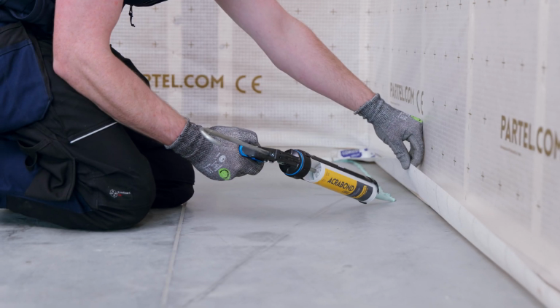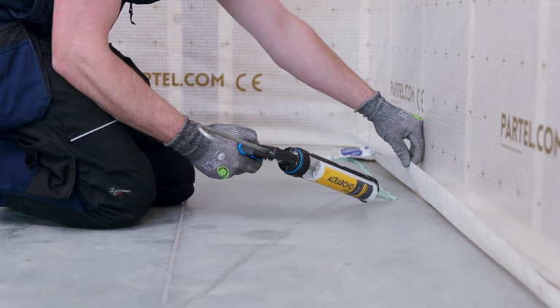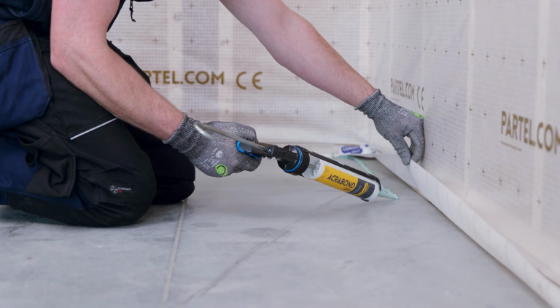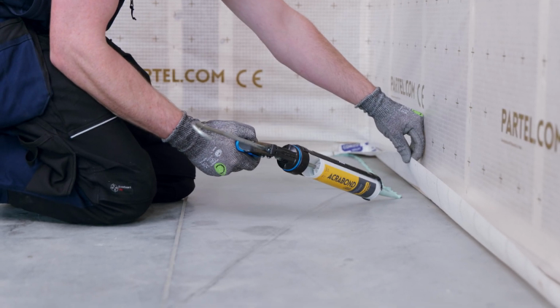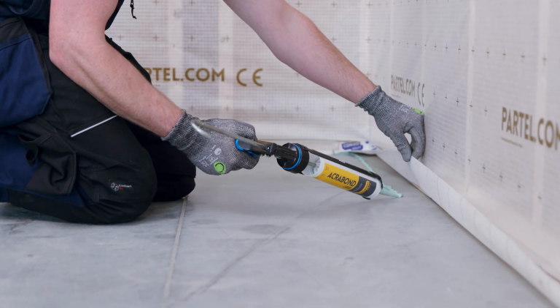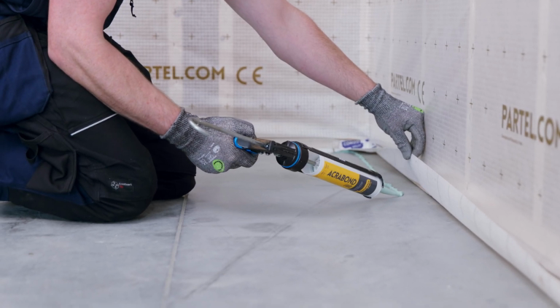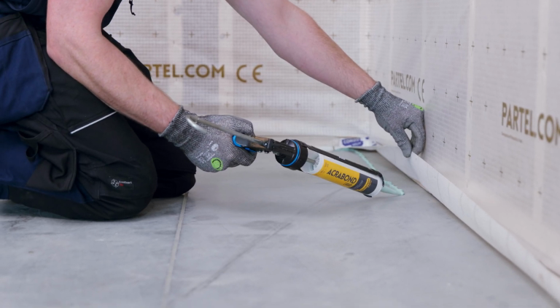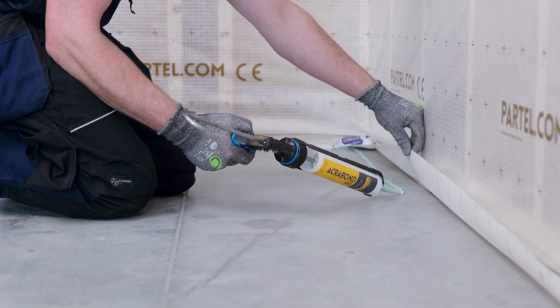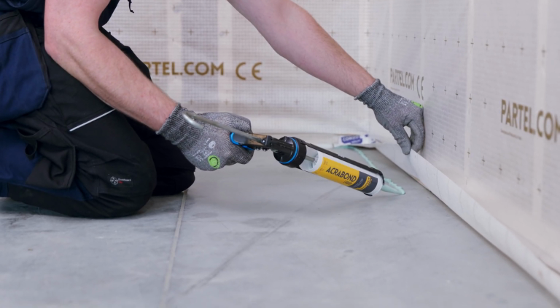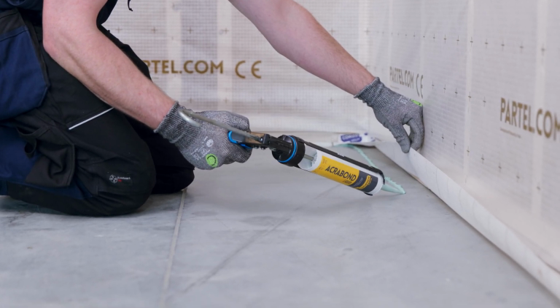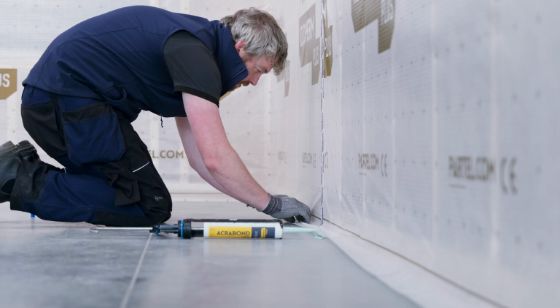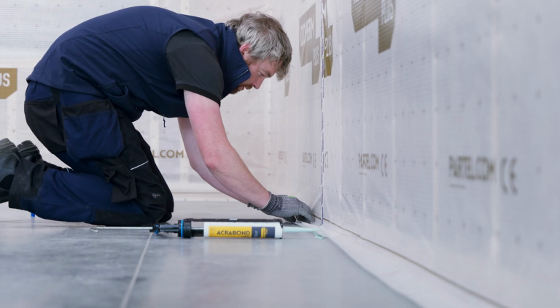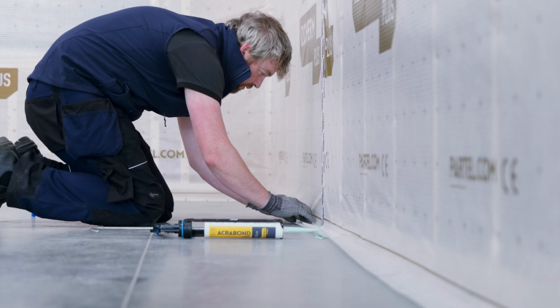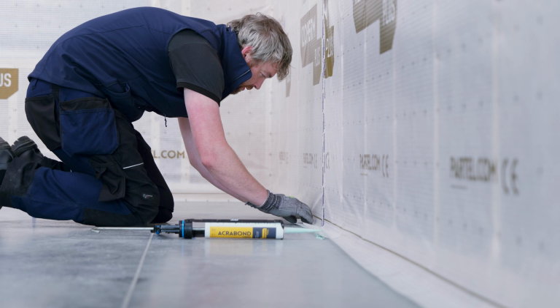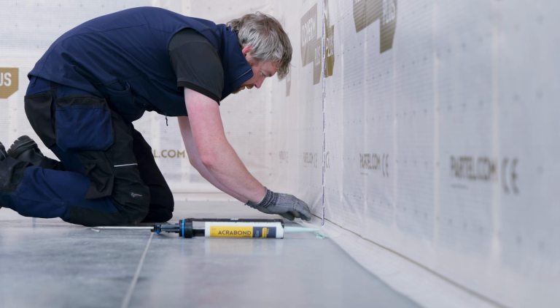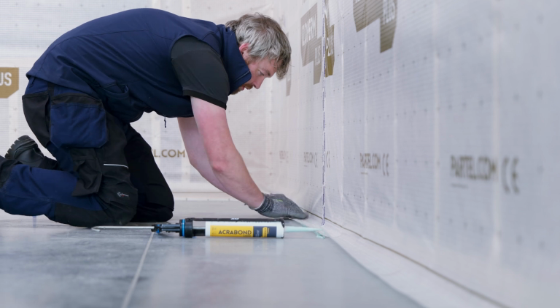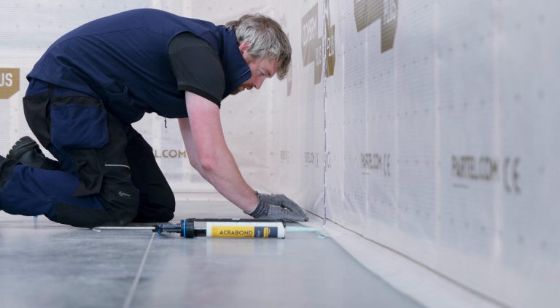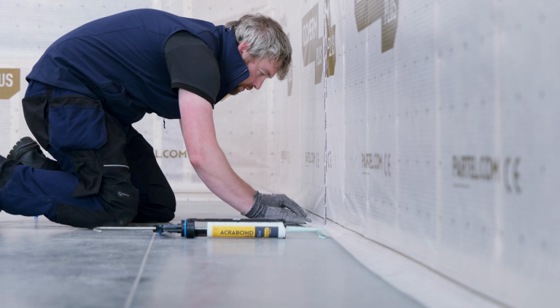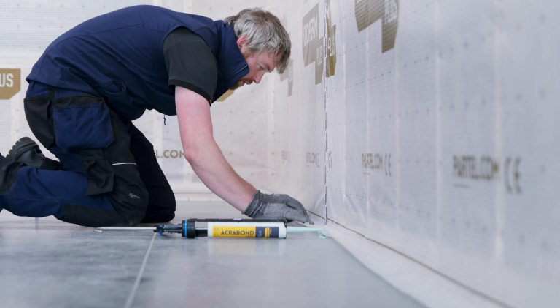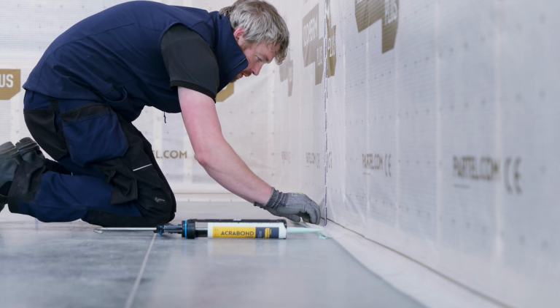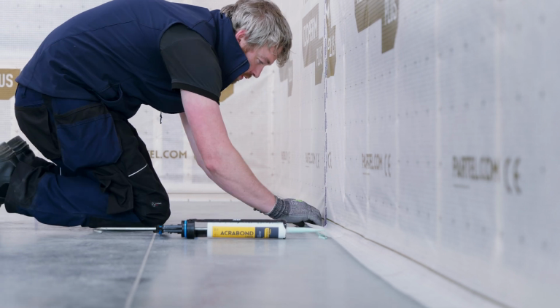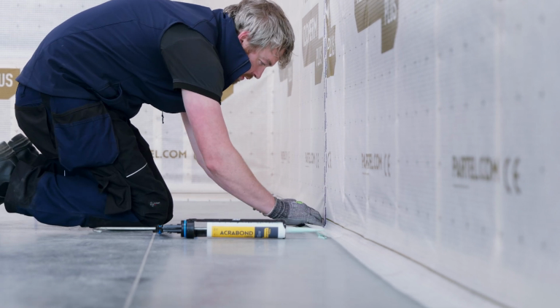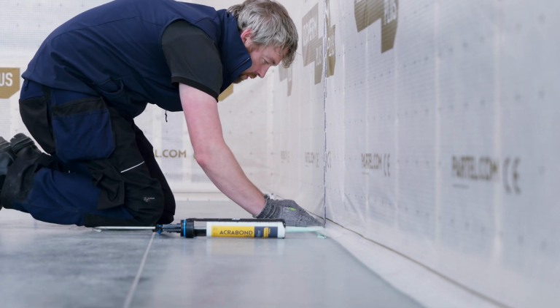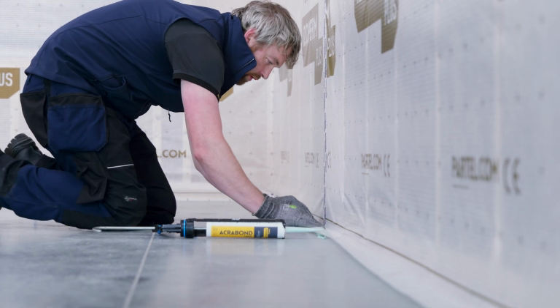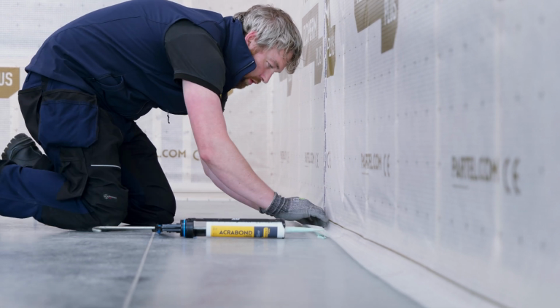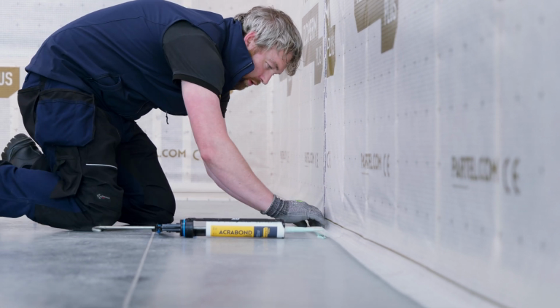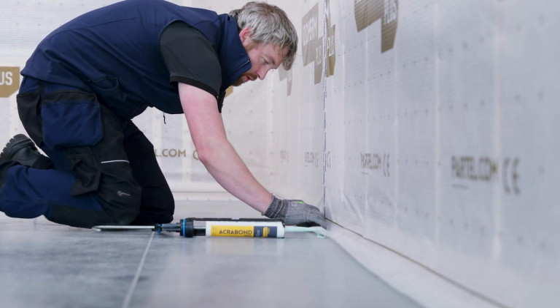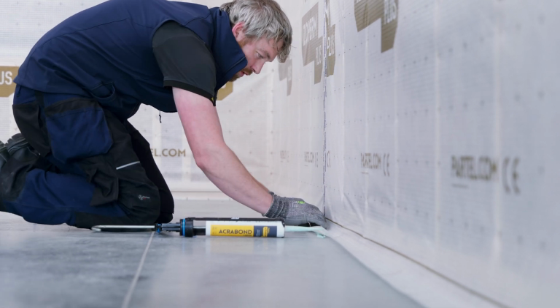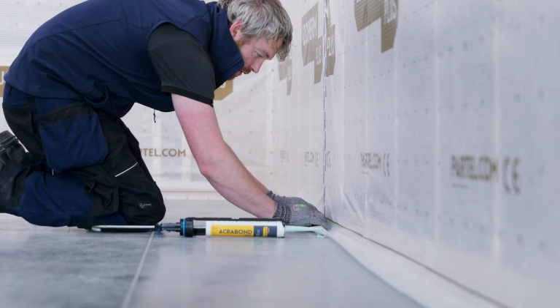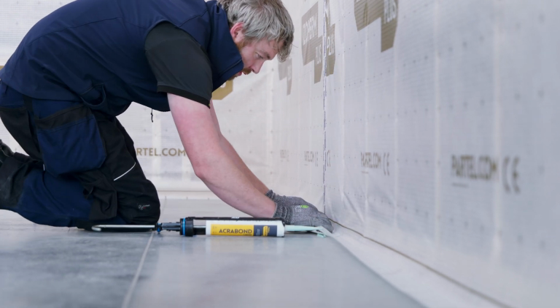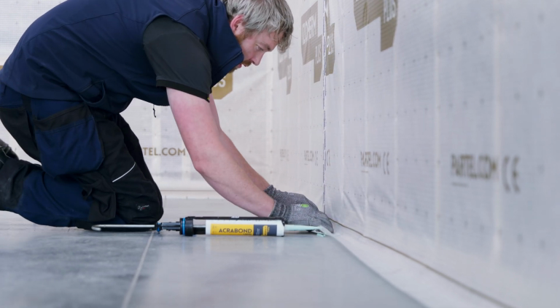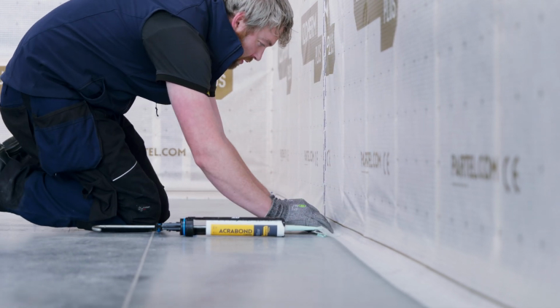AcroBond must be at least four millimeters thick. Press the vapor control layer lightly onto the bead — it is recommended not to press flat. All the connections are now safe and permanently sealed for superior results.